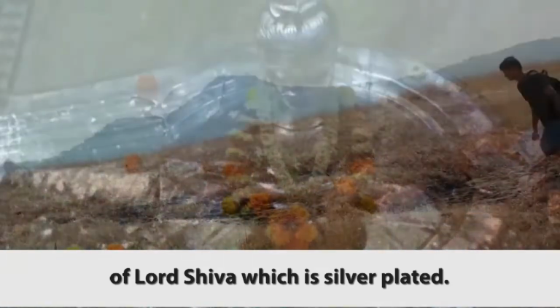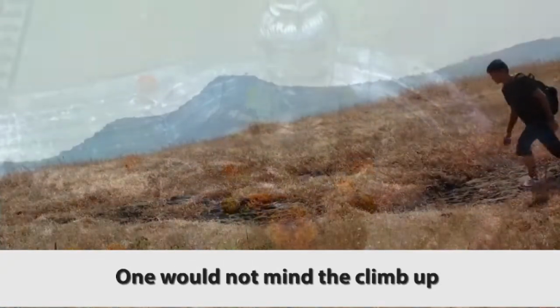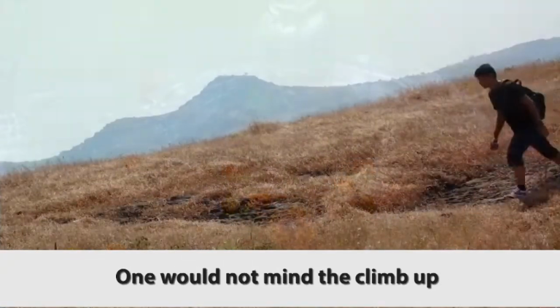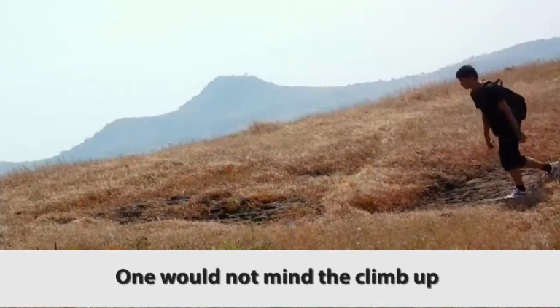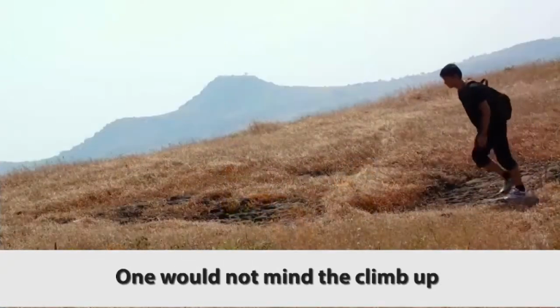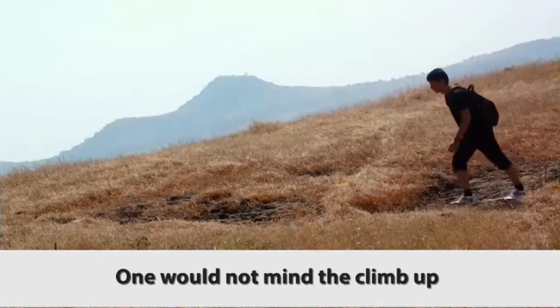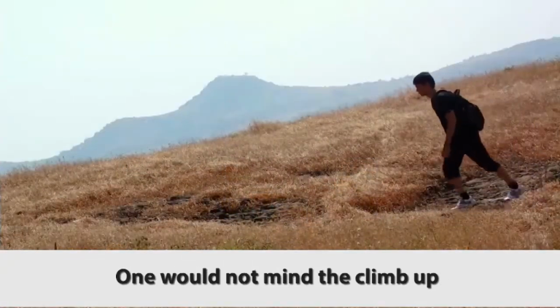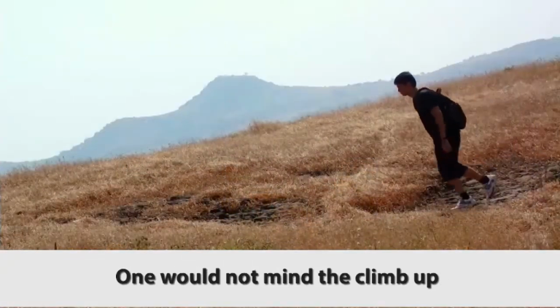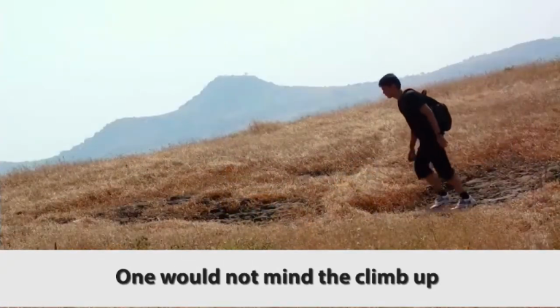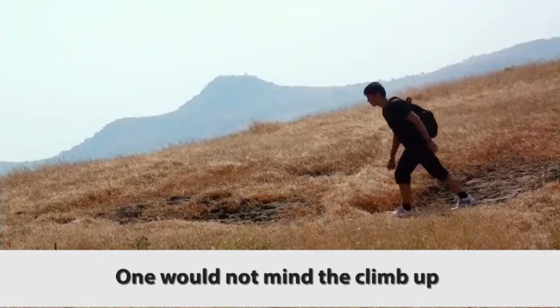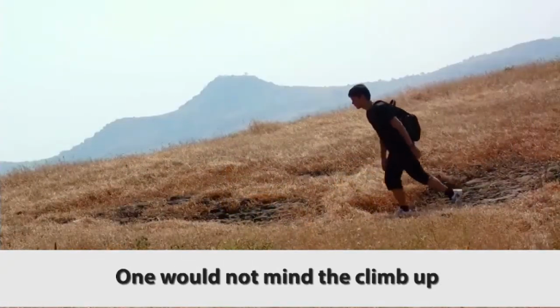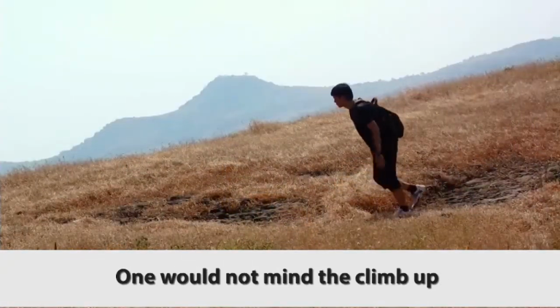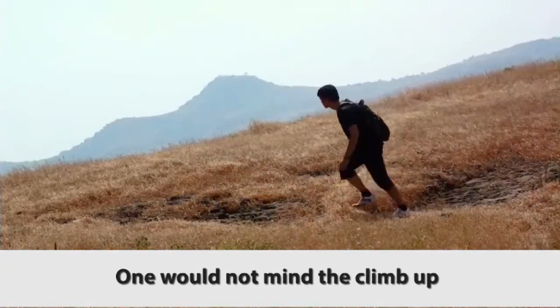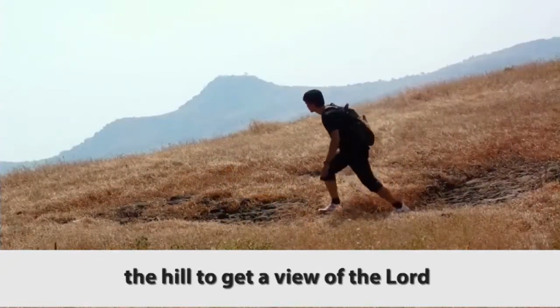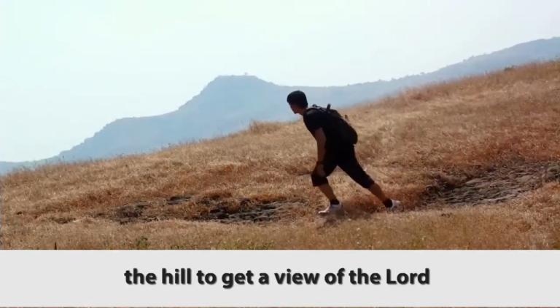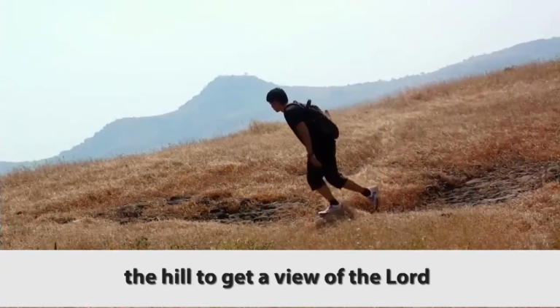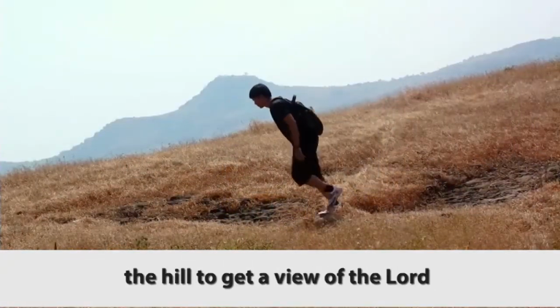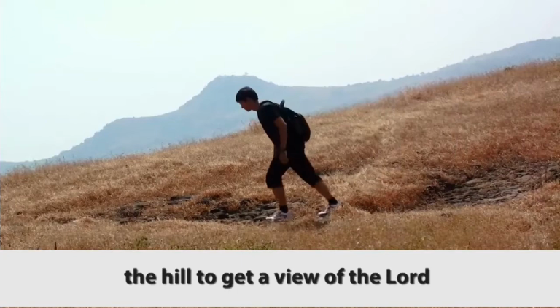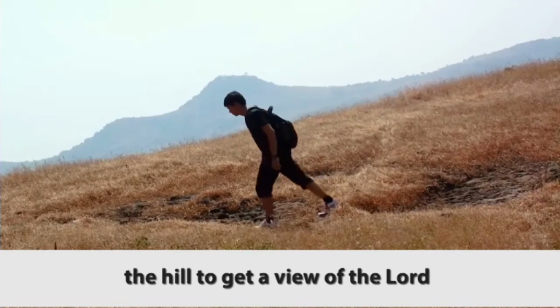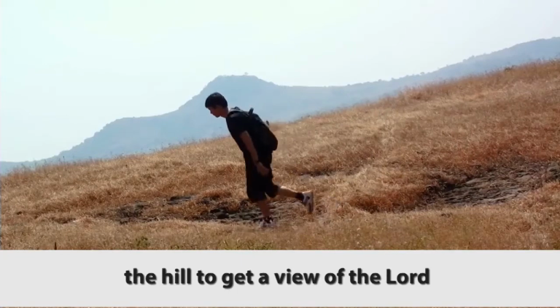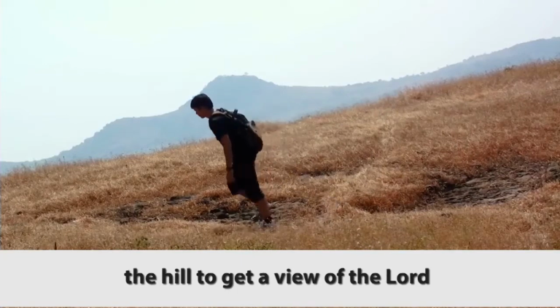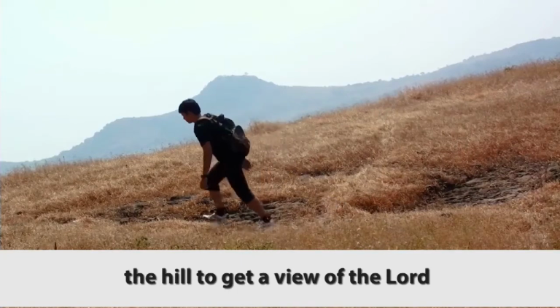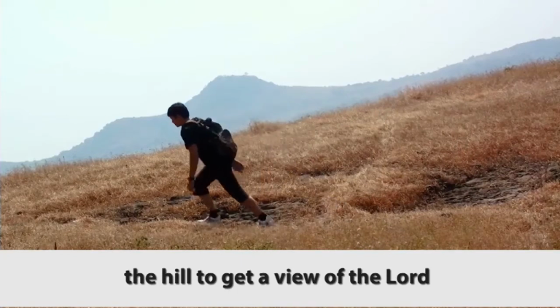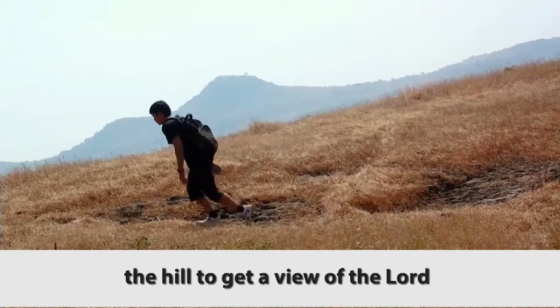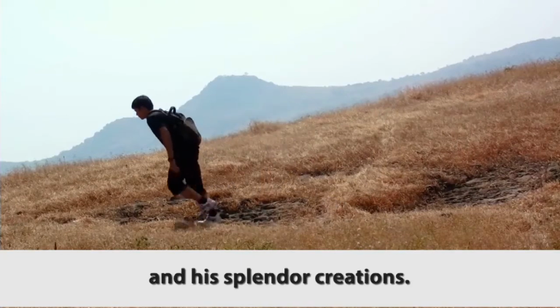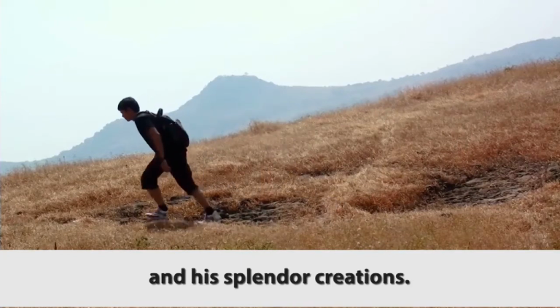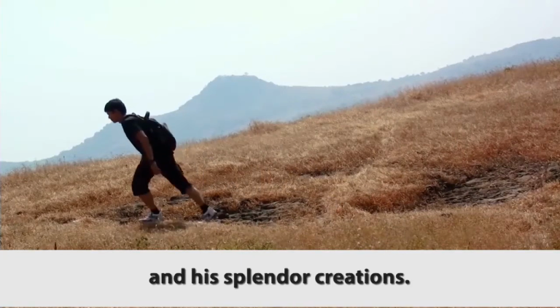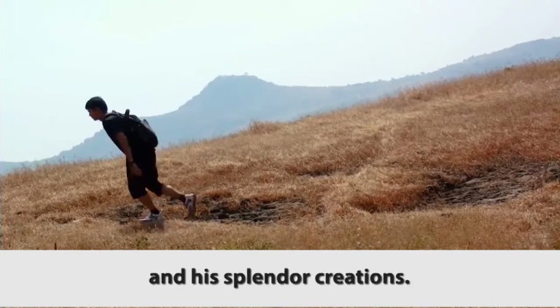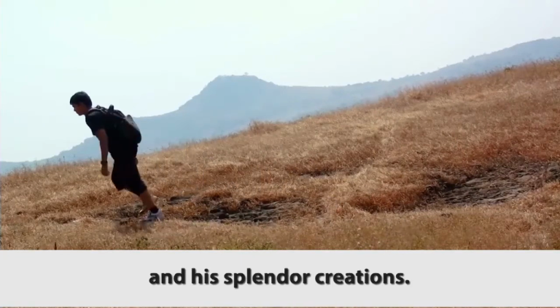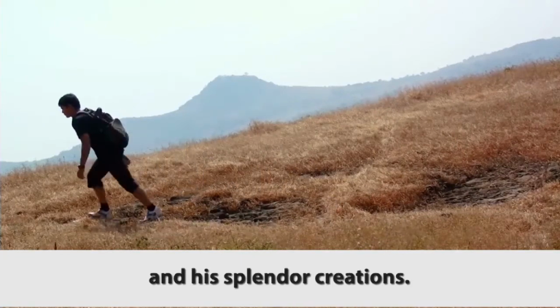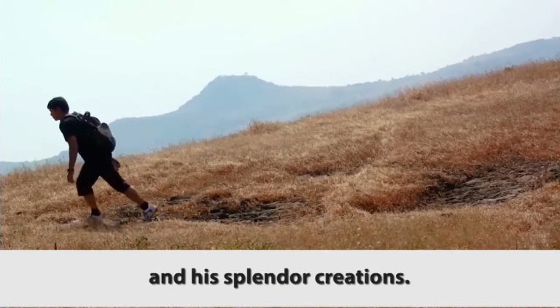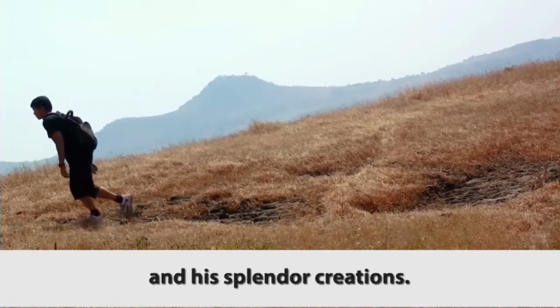One would not mind the climb up the hill to get a view of the Lord and his splendid creations.